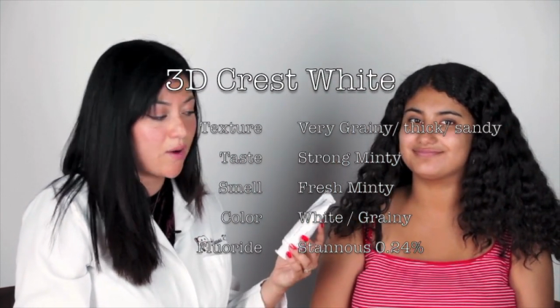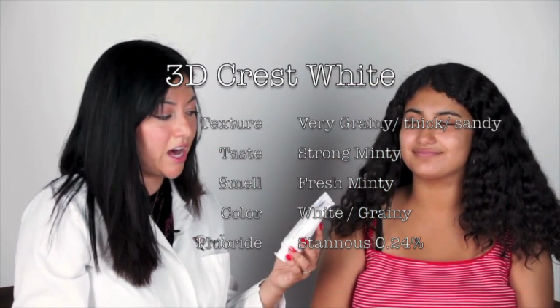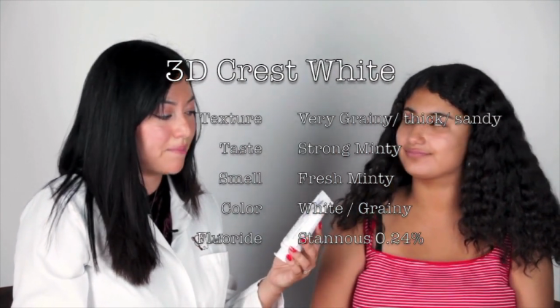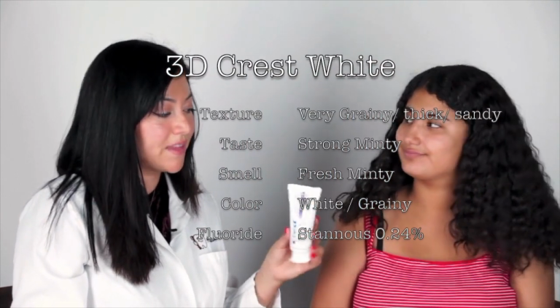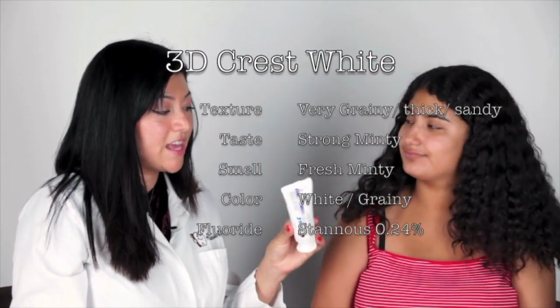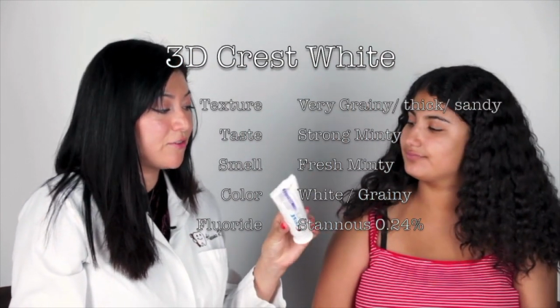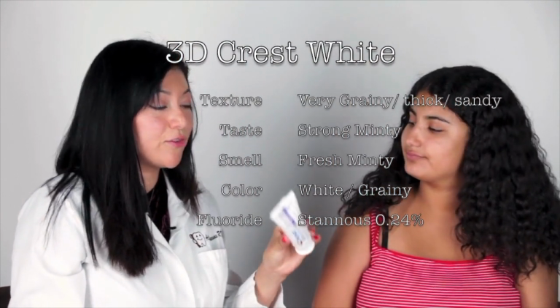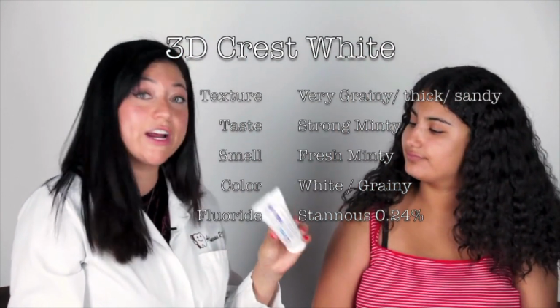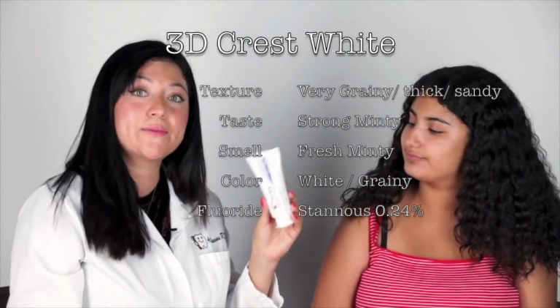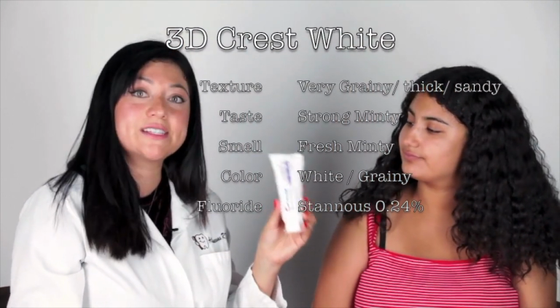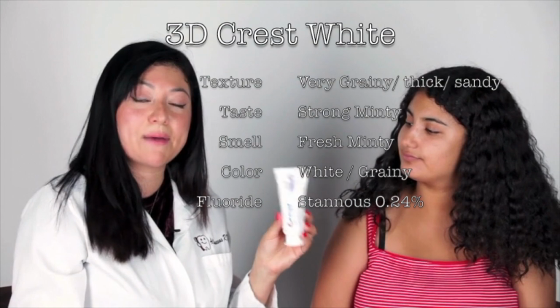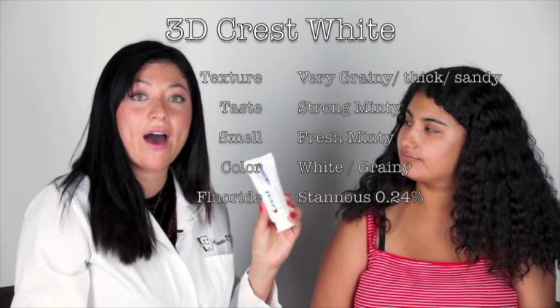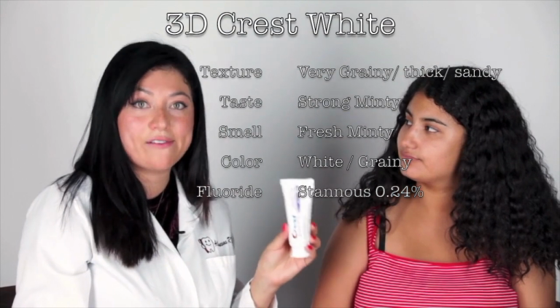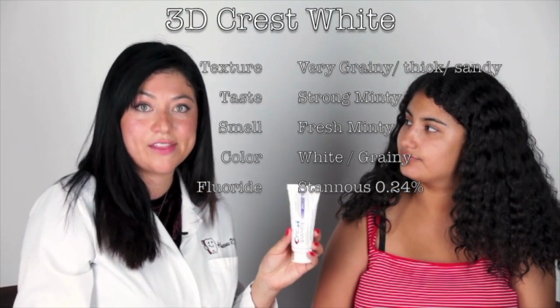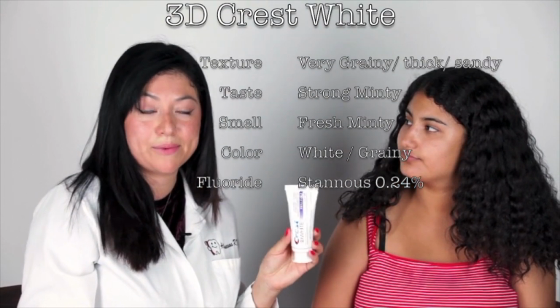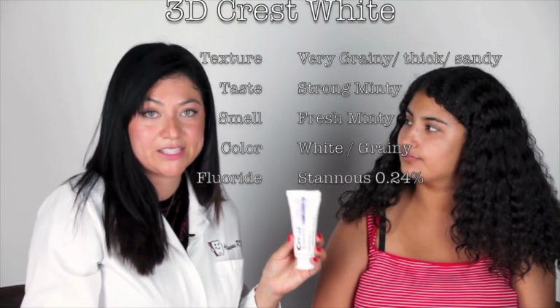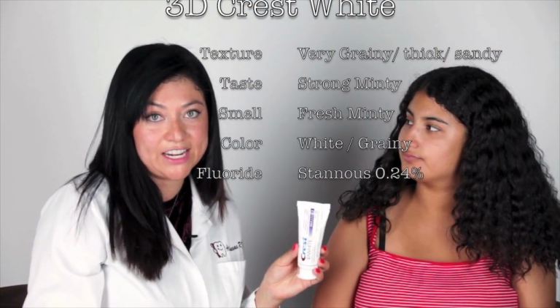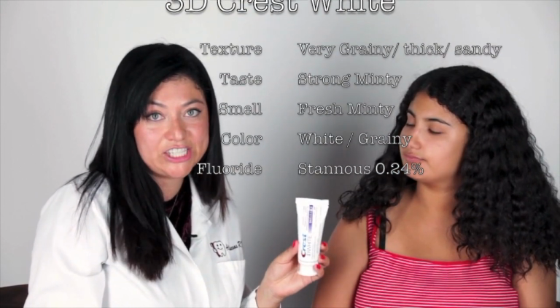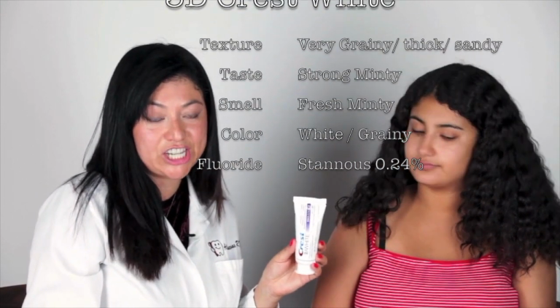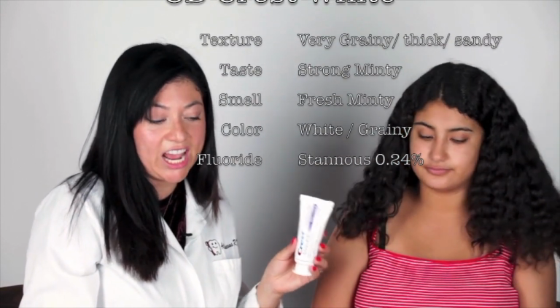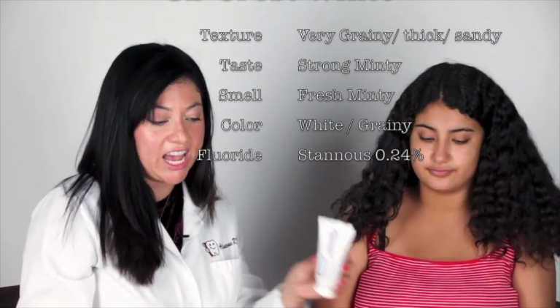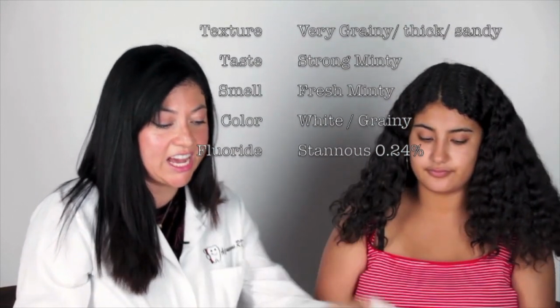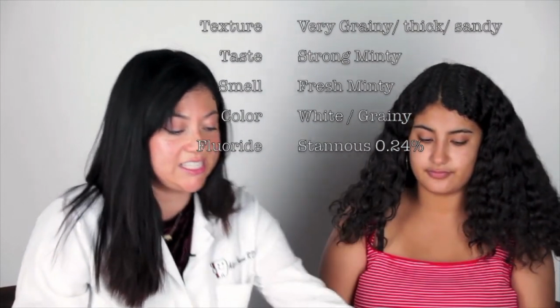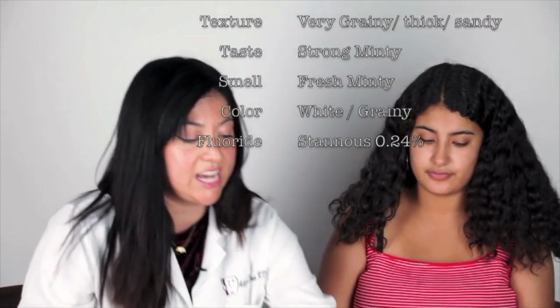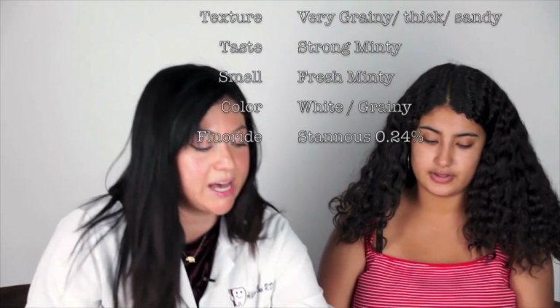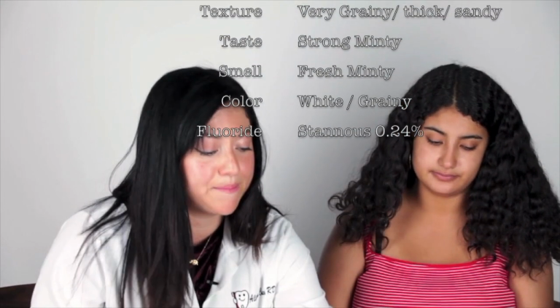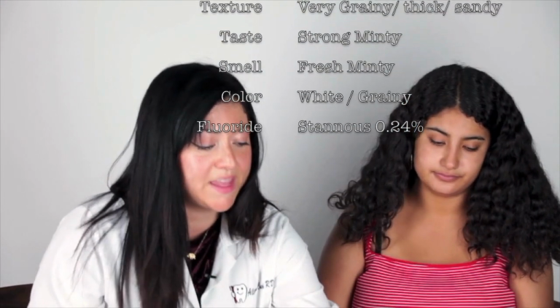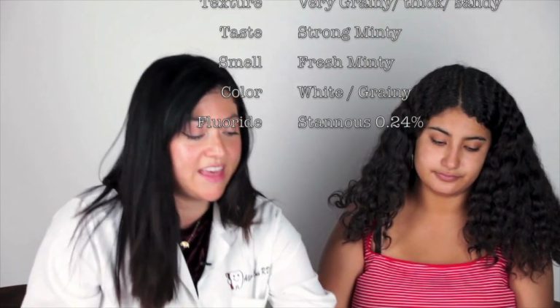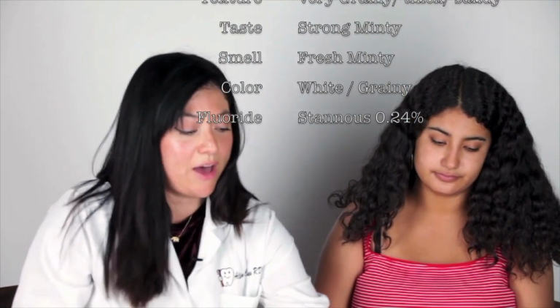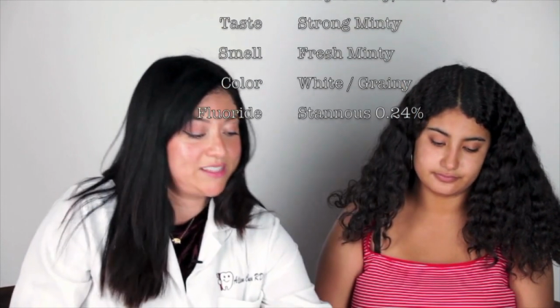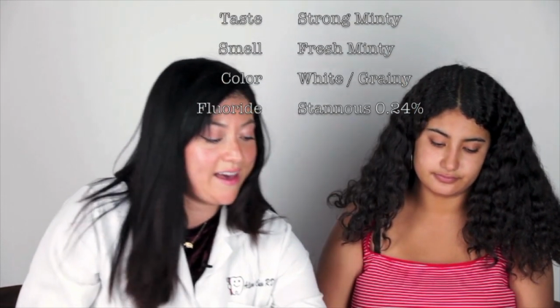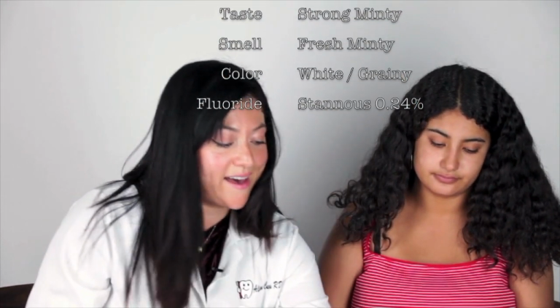Sophia just finished with the 3D White. The main difference was that it was very thick and very grainy — the consistency is a little bit thicker, and it's mostly to take off surface stains. The fluoride was about half the percentage of the first product.